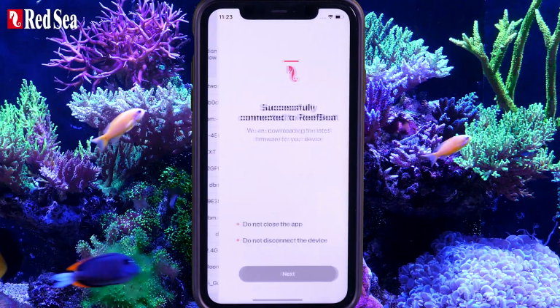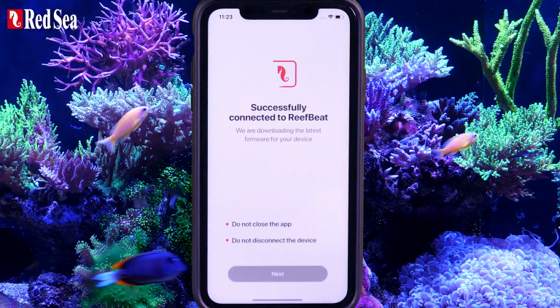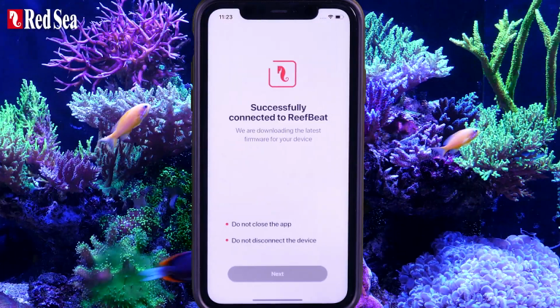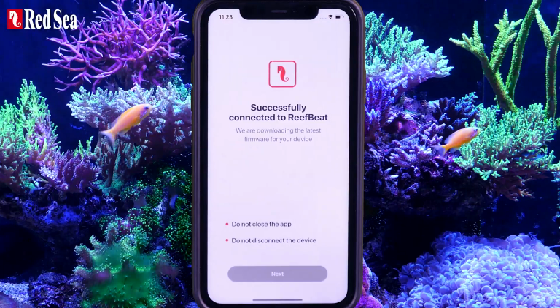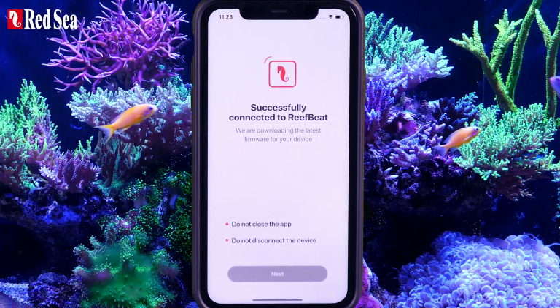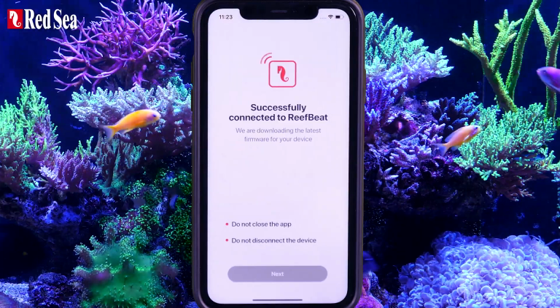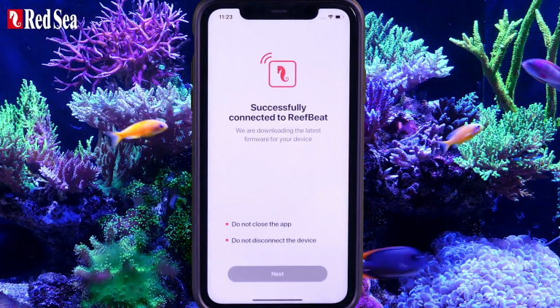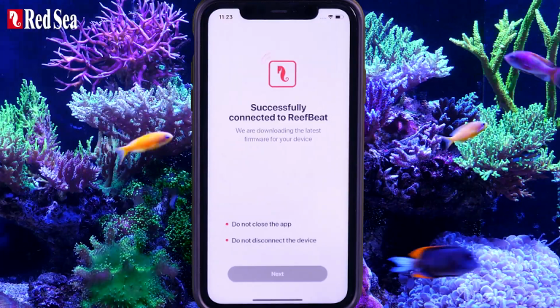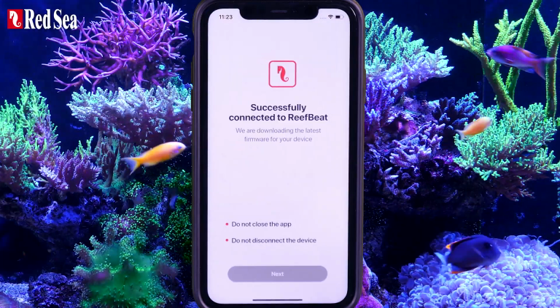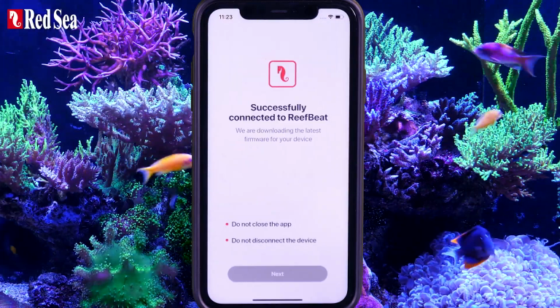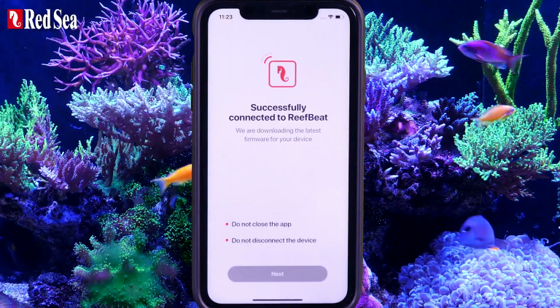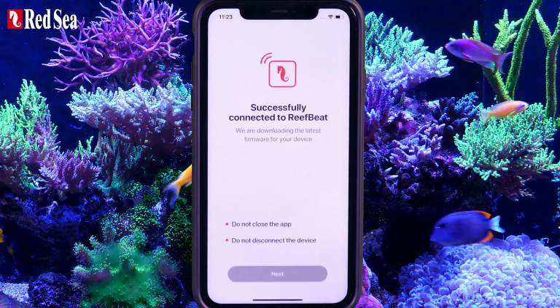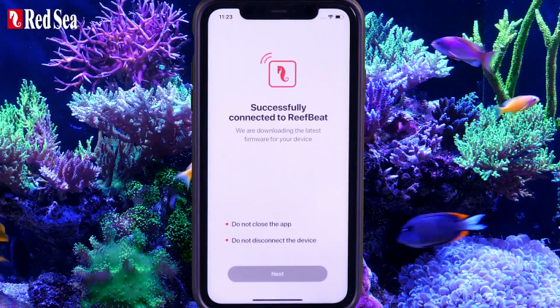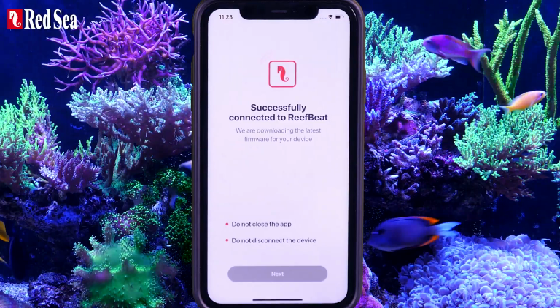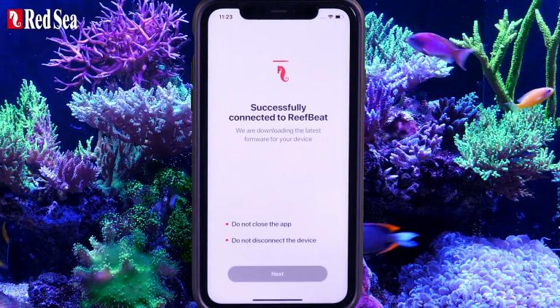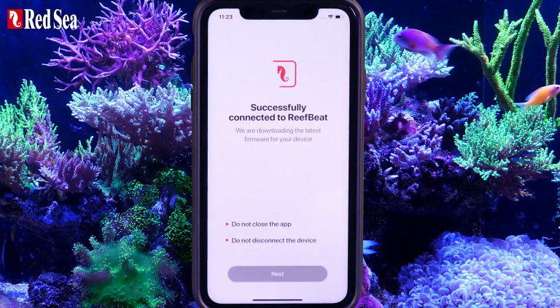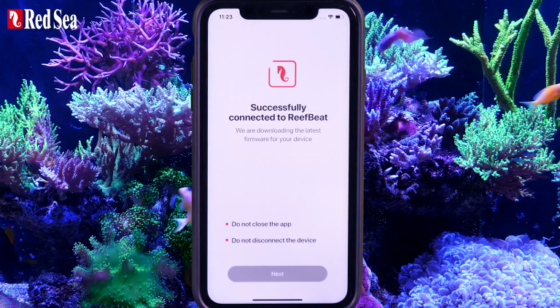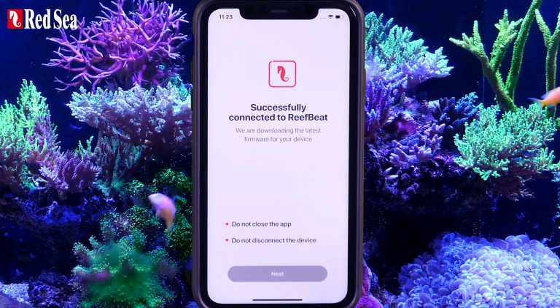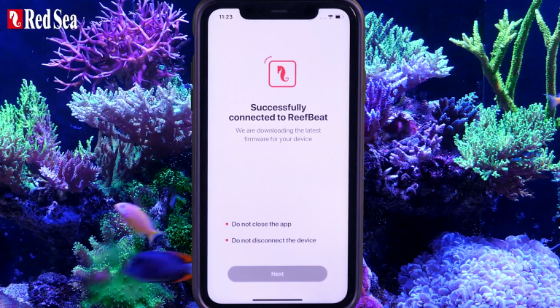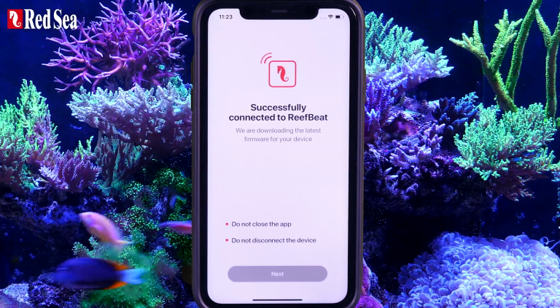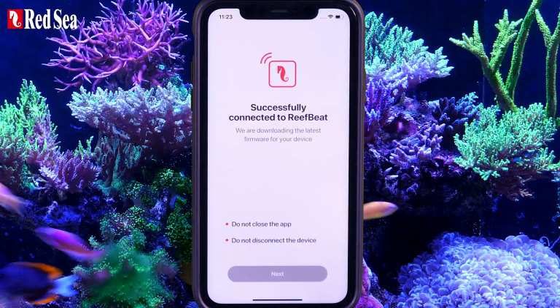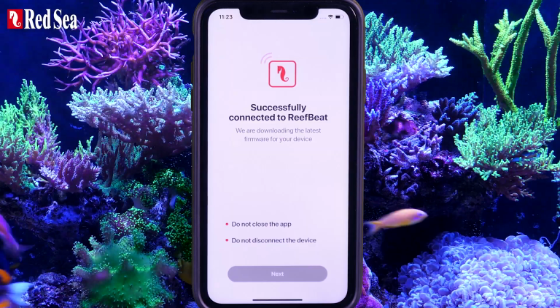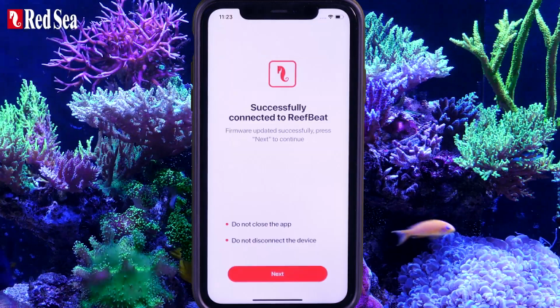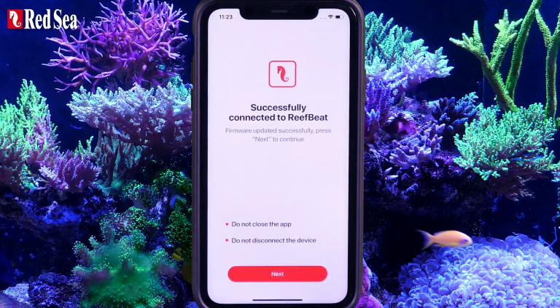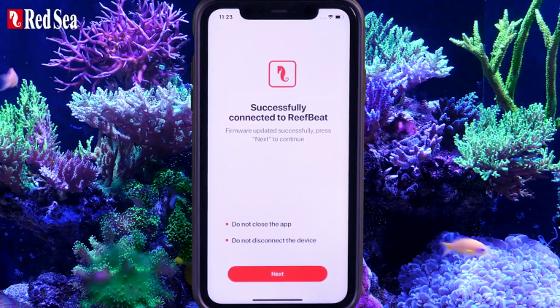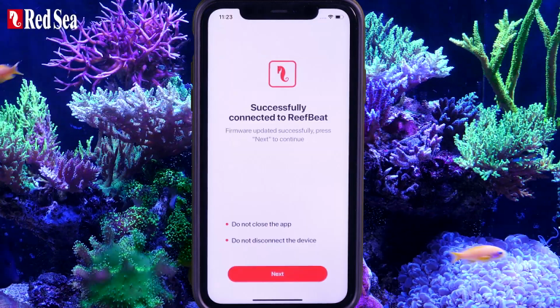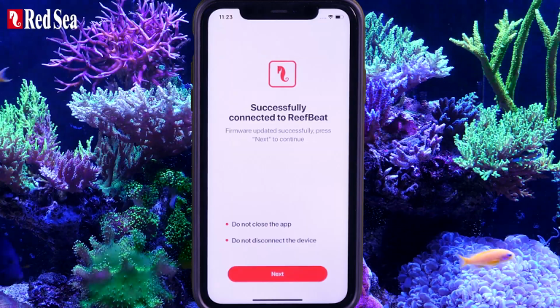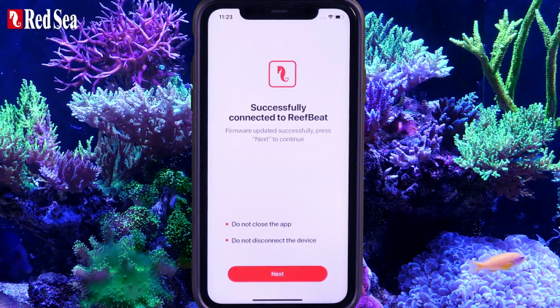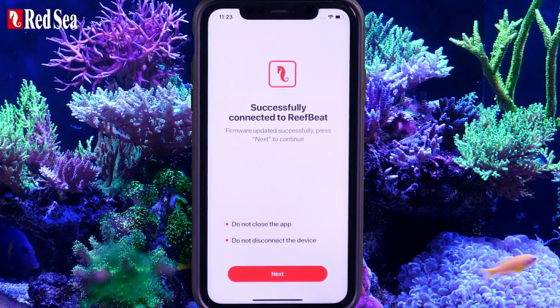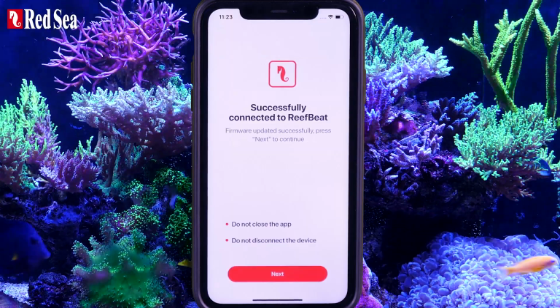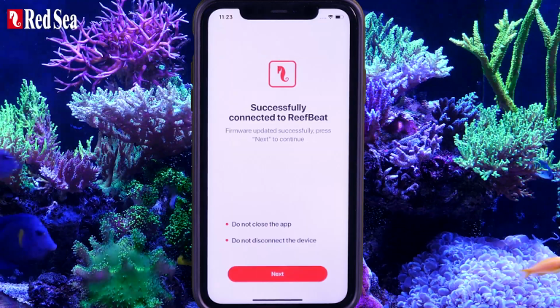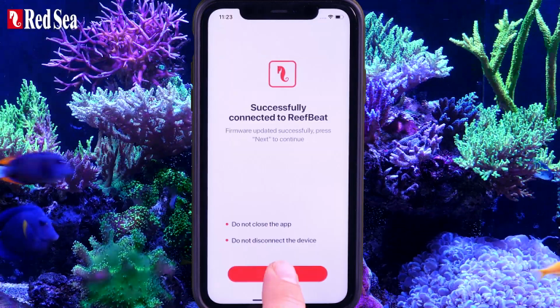ReefBeat will now check and update the latest firmware to the unit, which could take a few minutes. Press Next to continue.